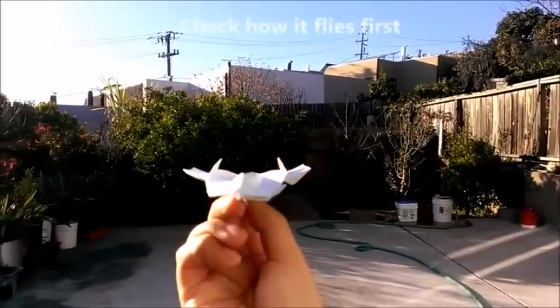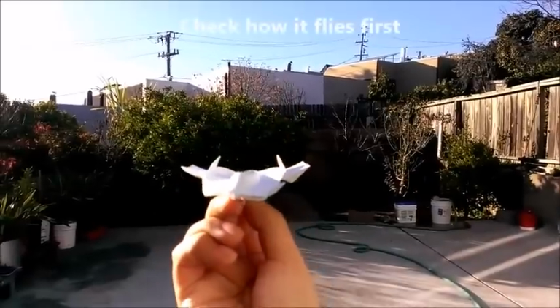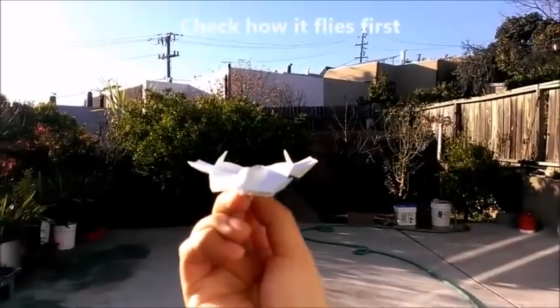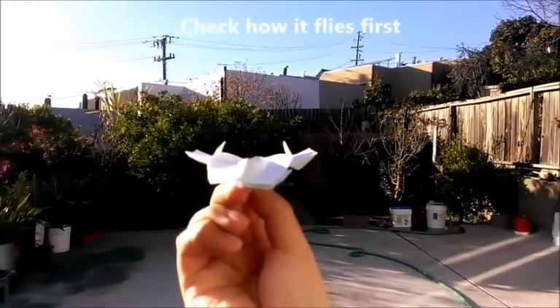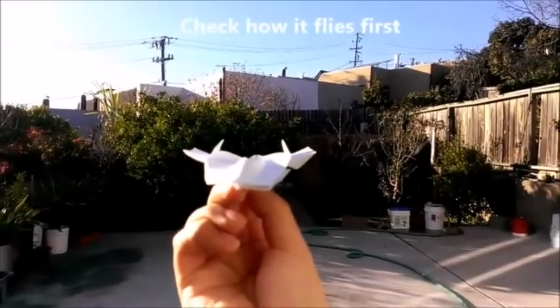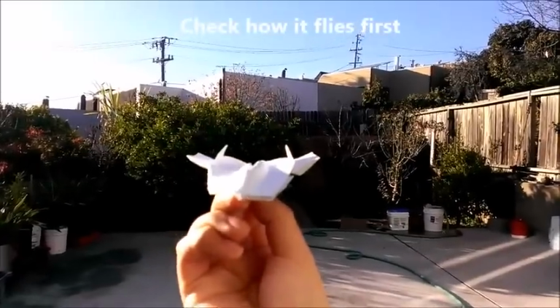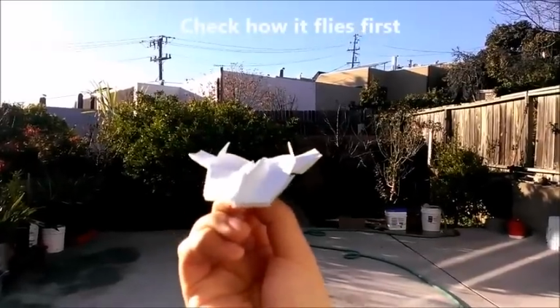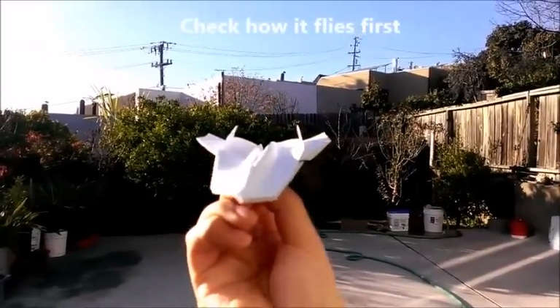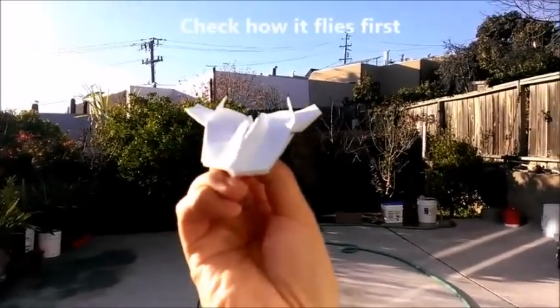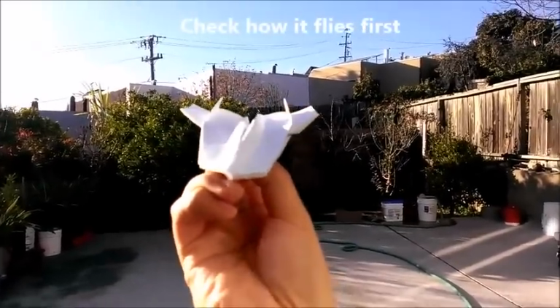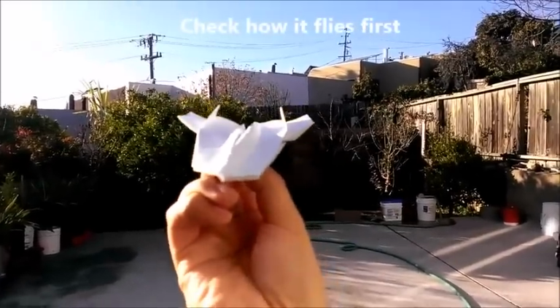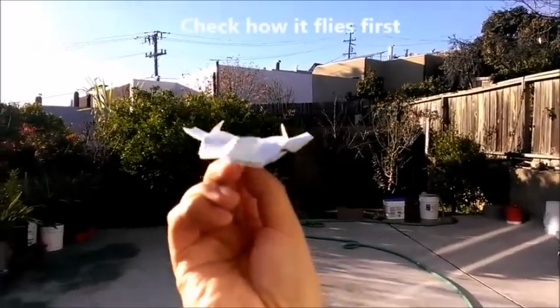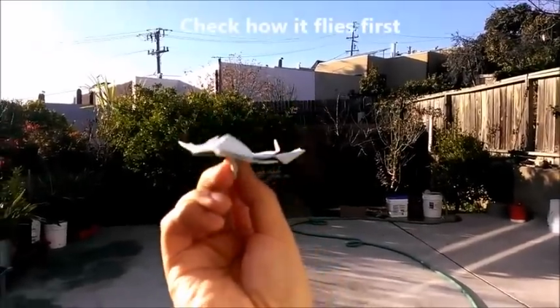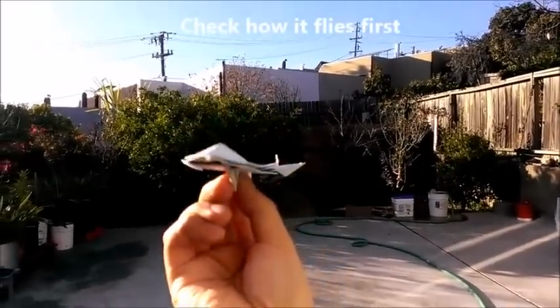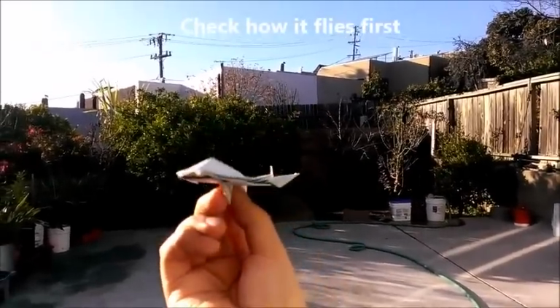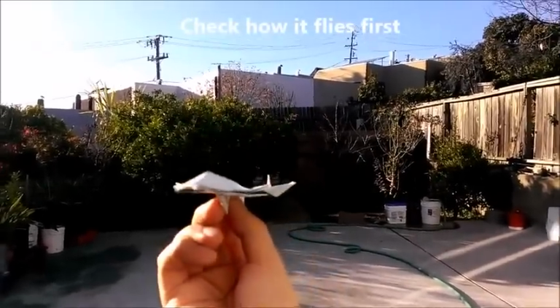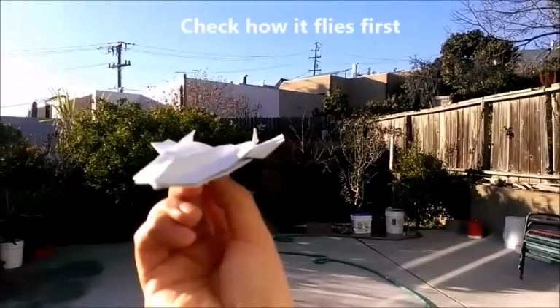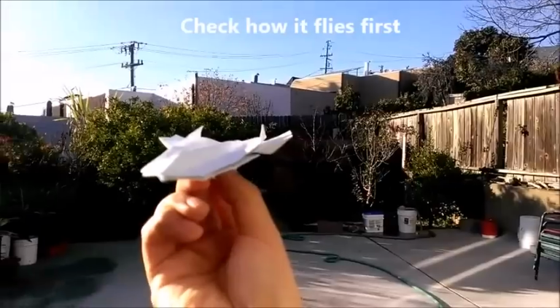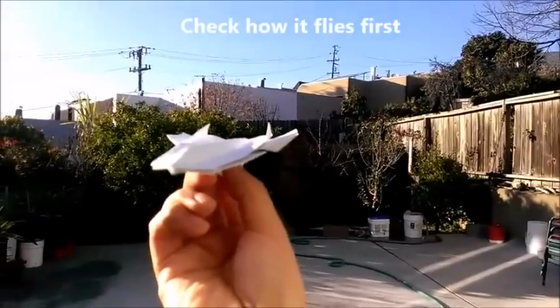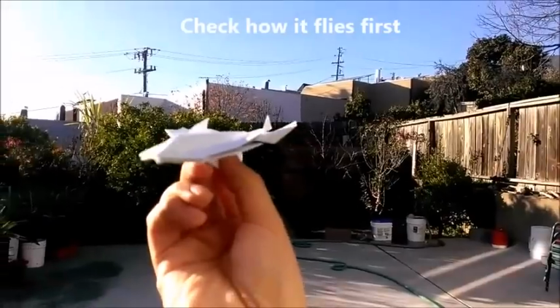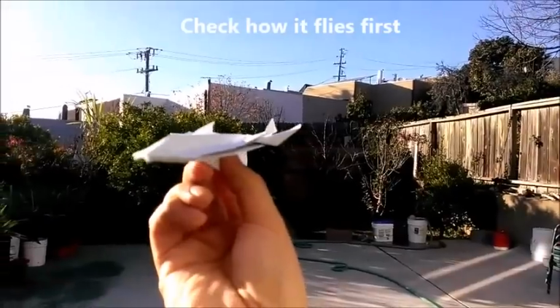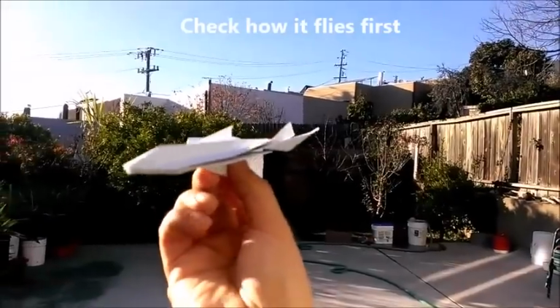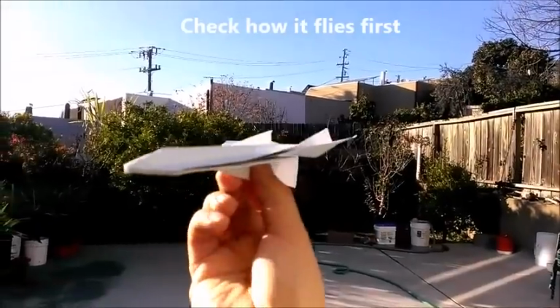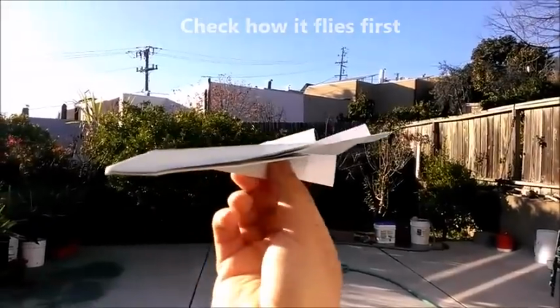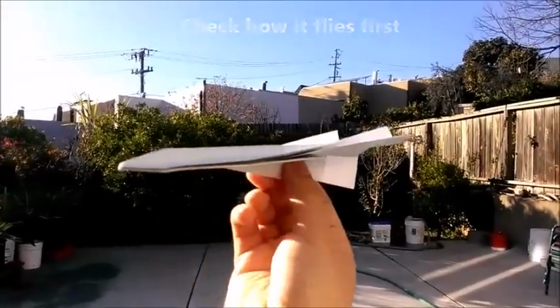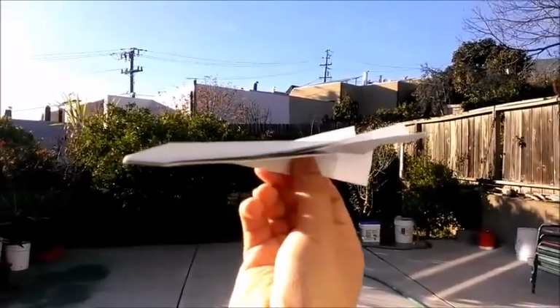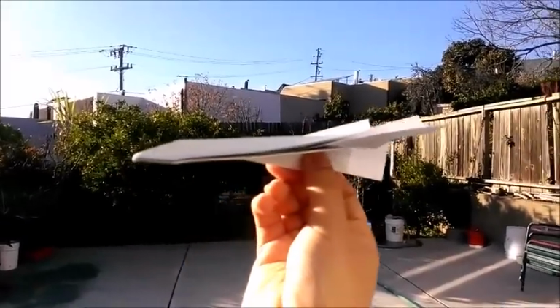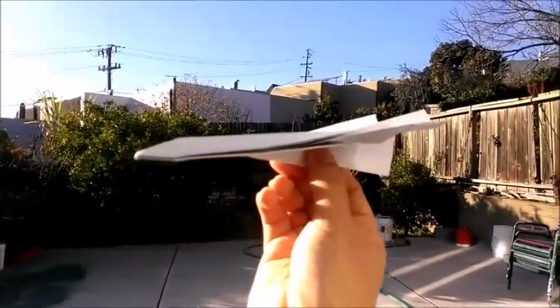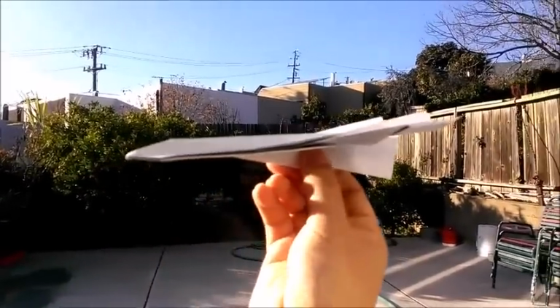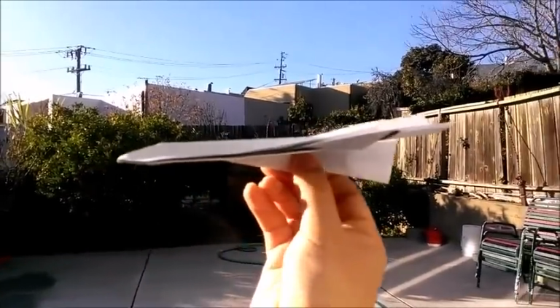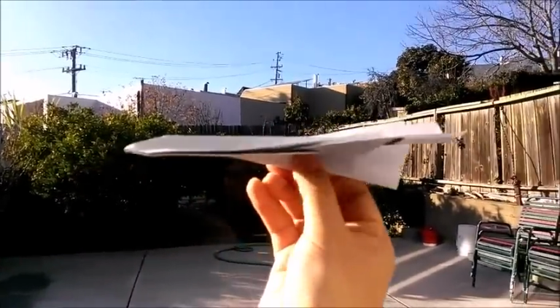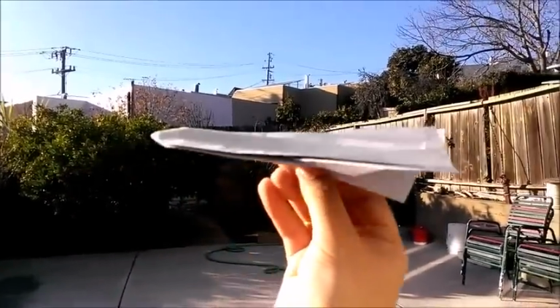This is the Black Bird, and now it's ready to fly.